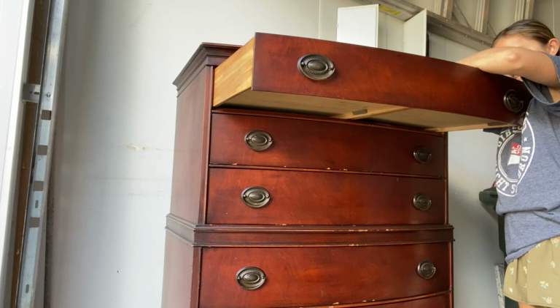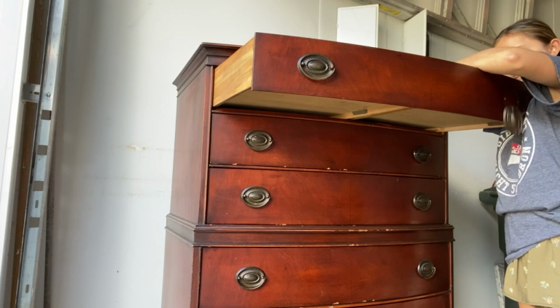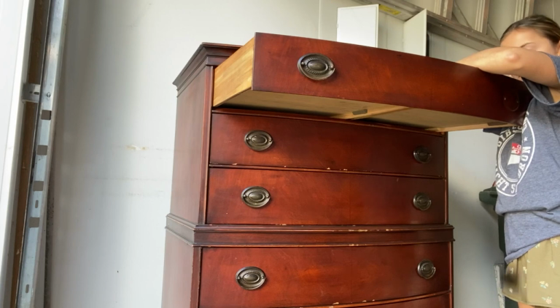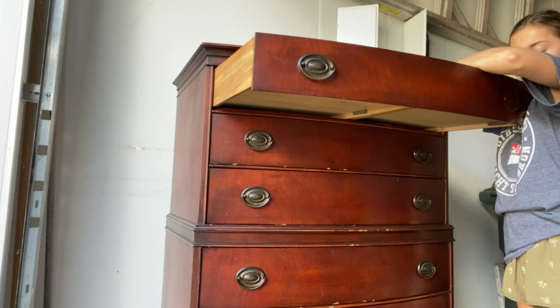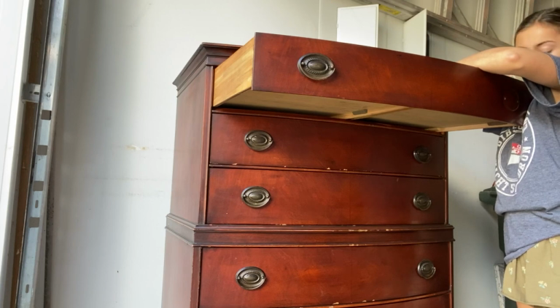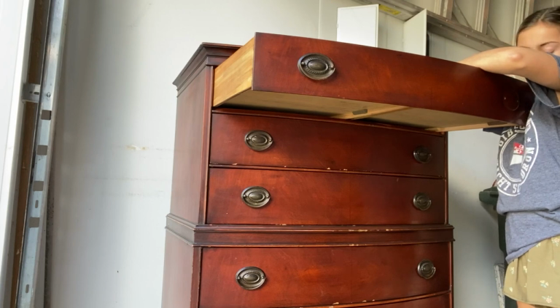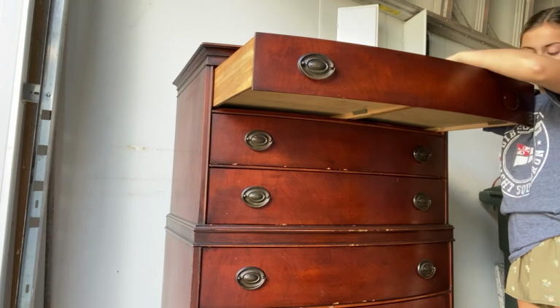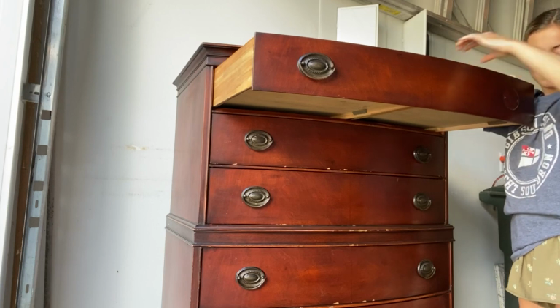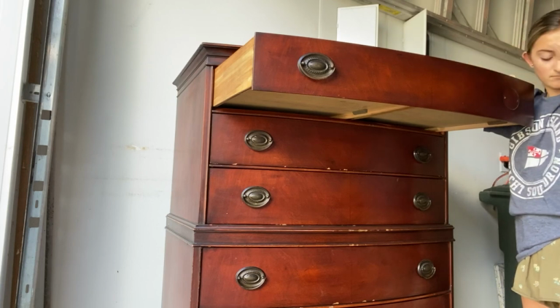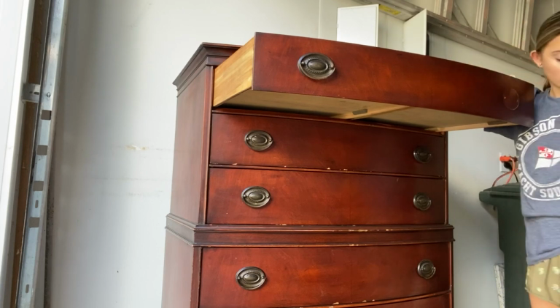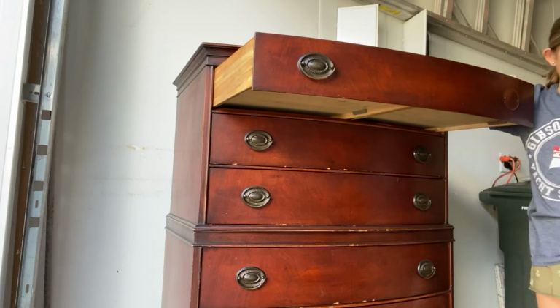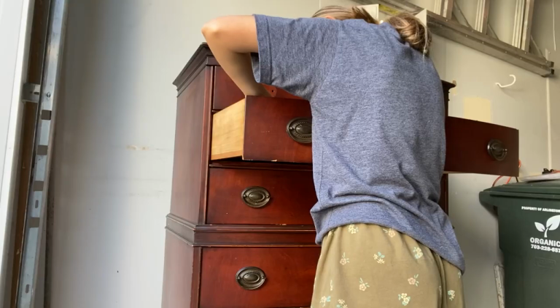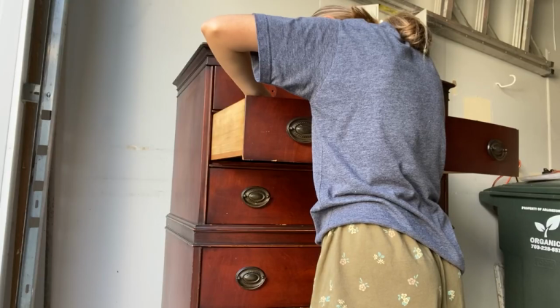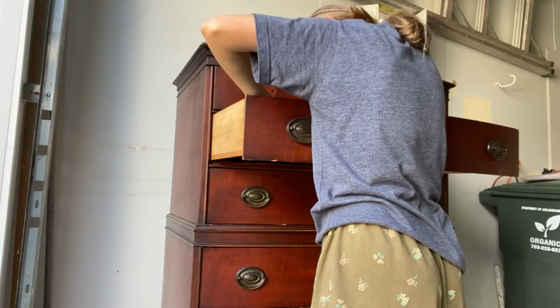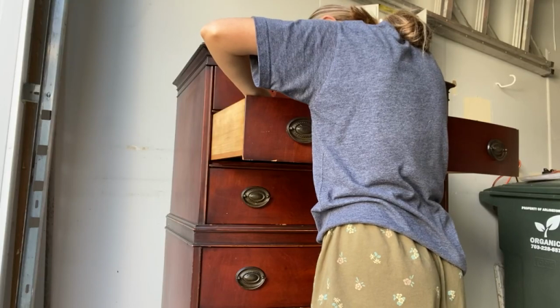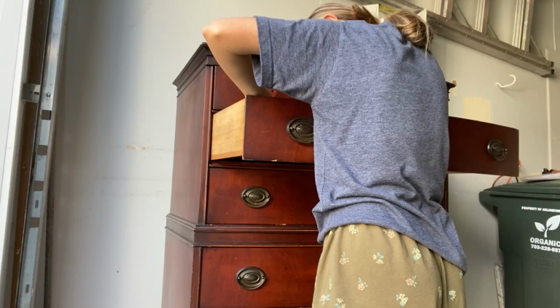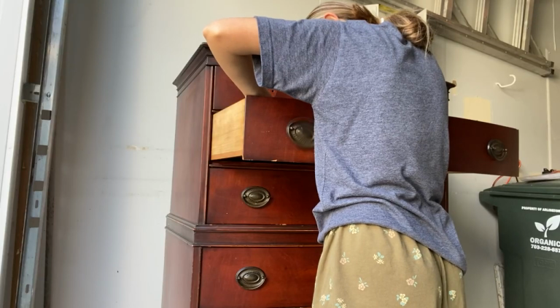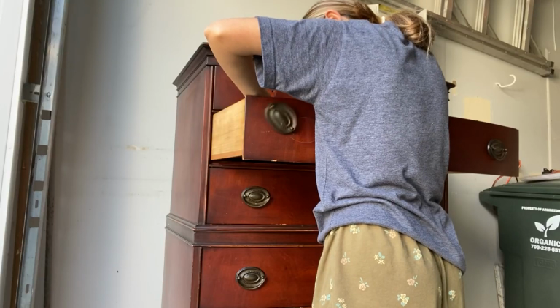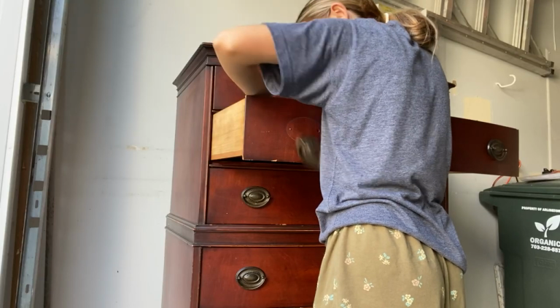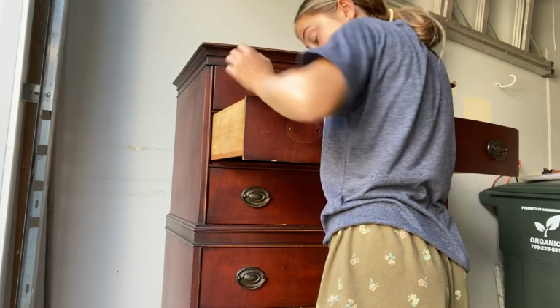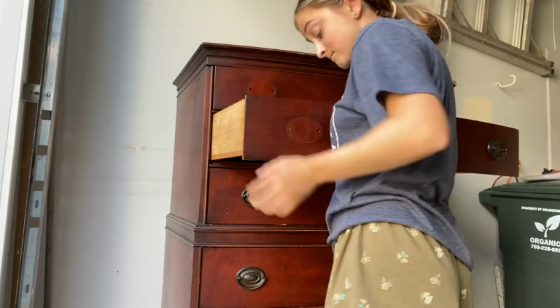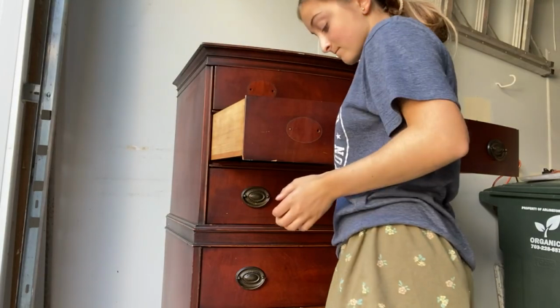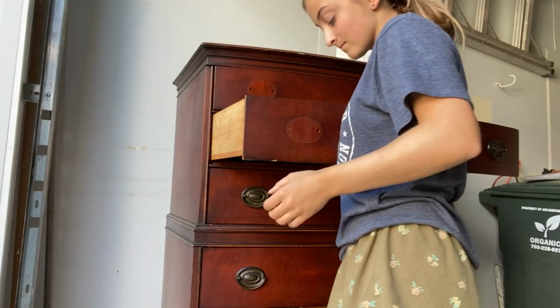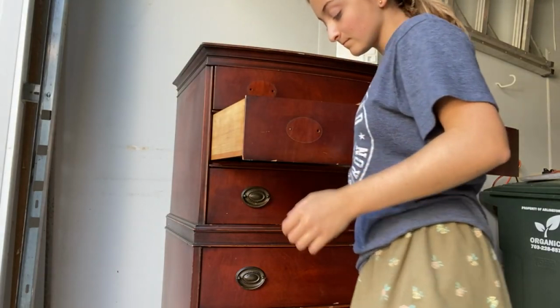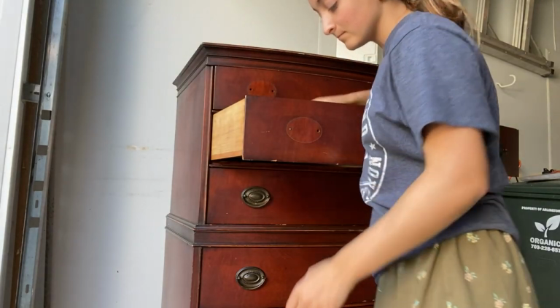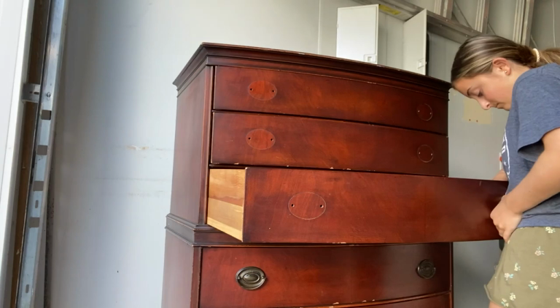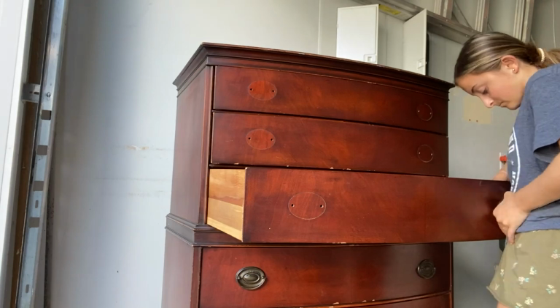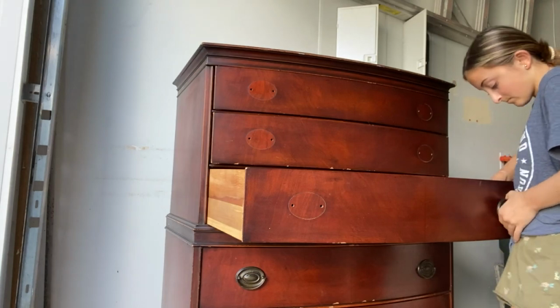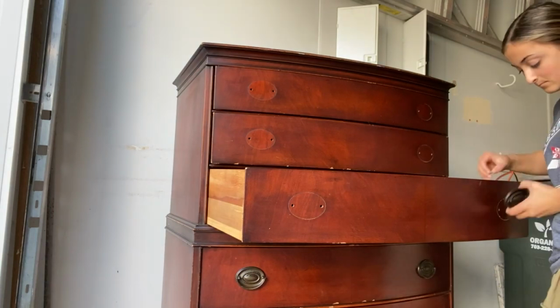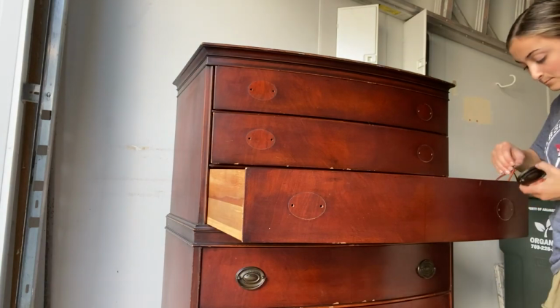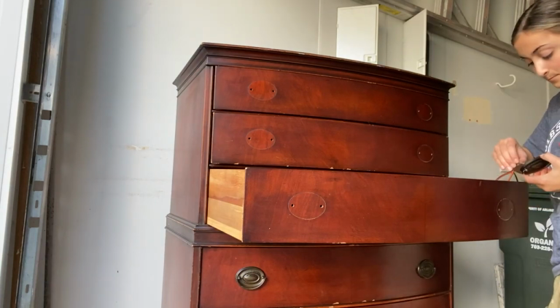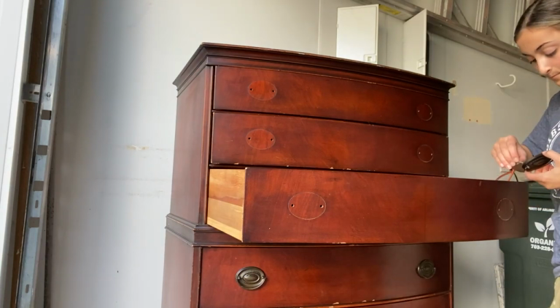I started by removing all of the hardware and cleaning the whole dresser with a degreasing cleaner, then rinsing it back with water.